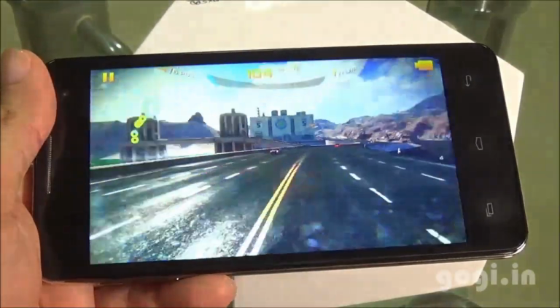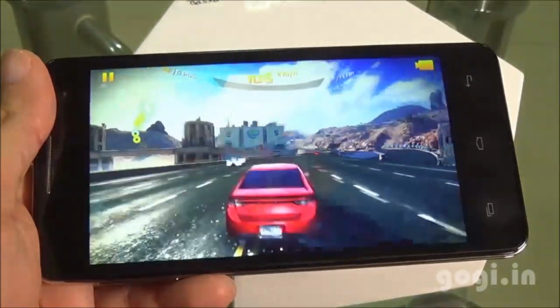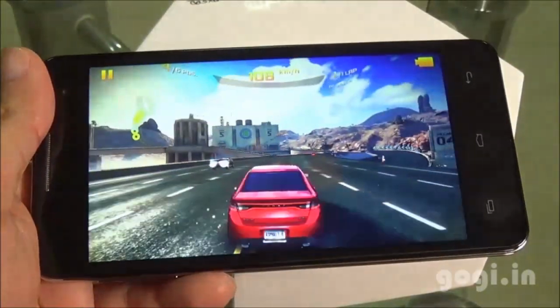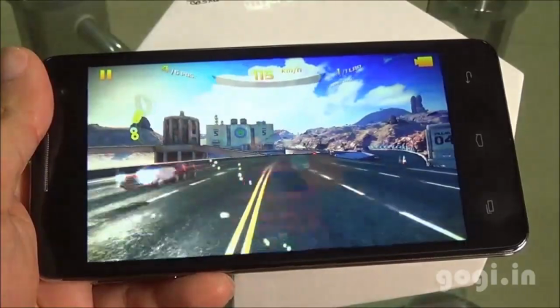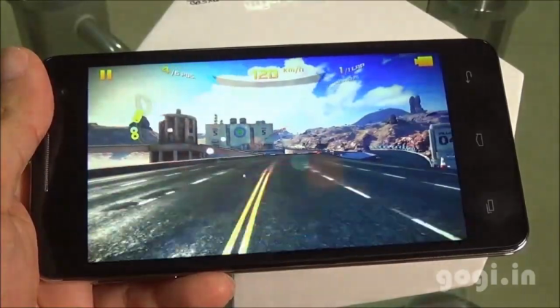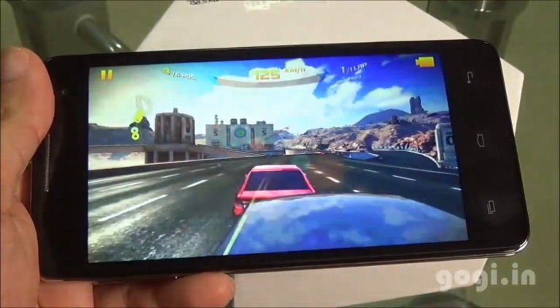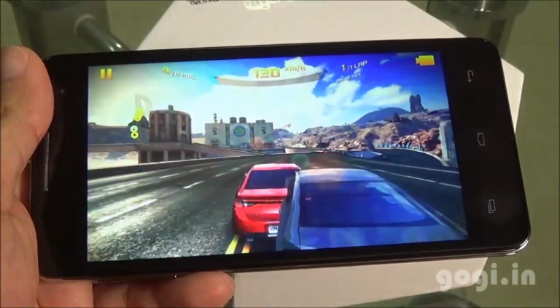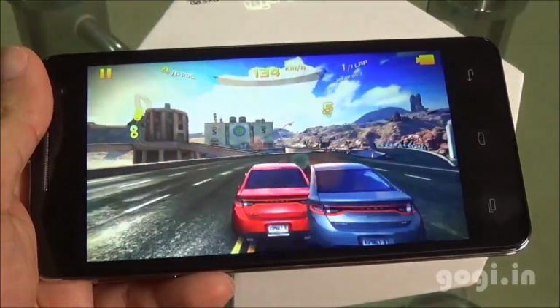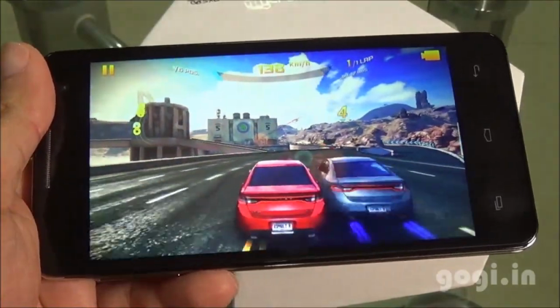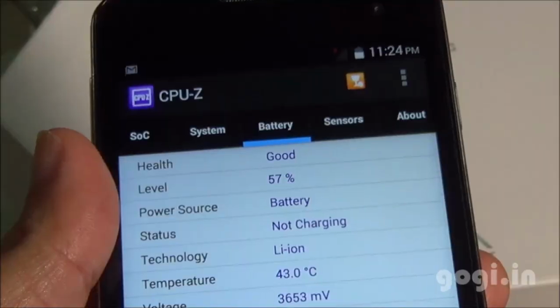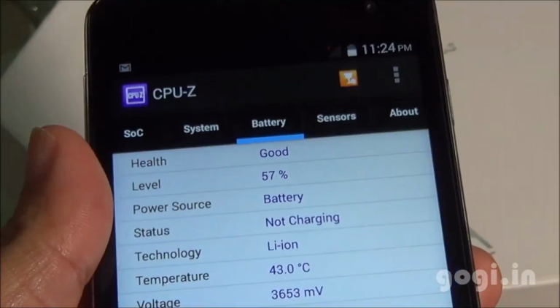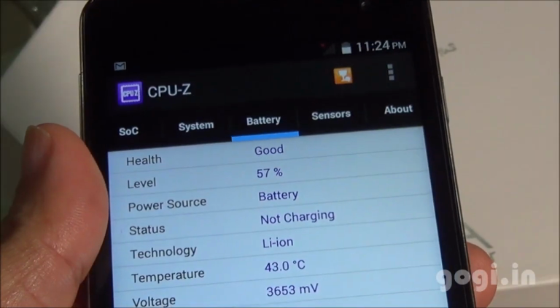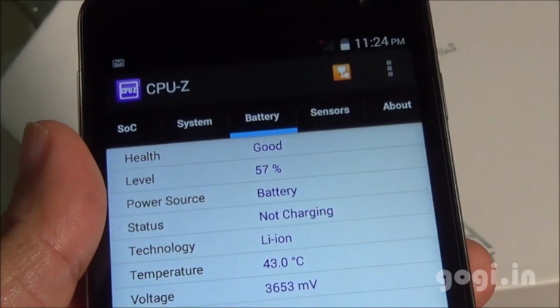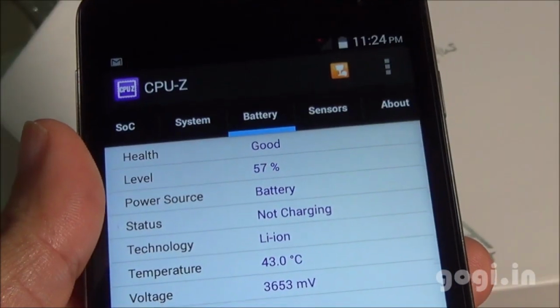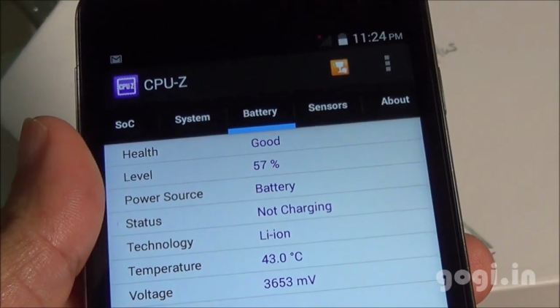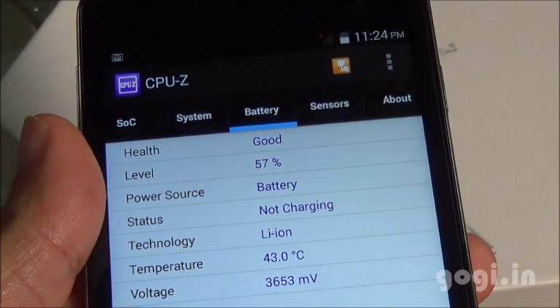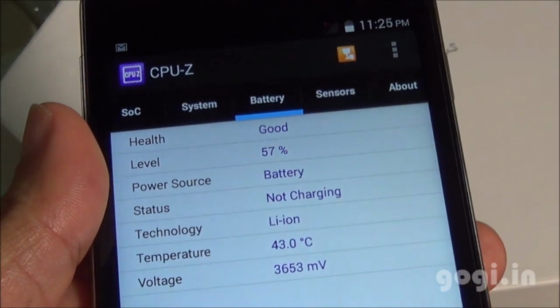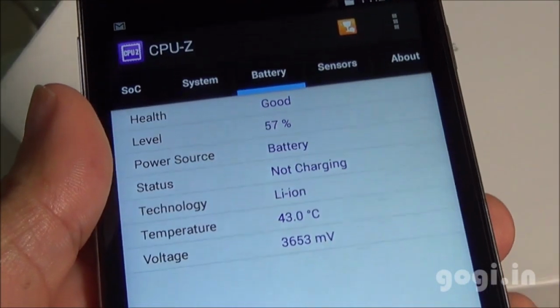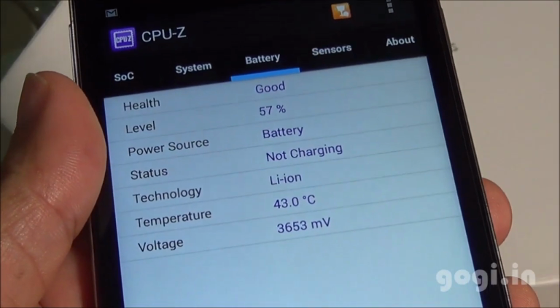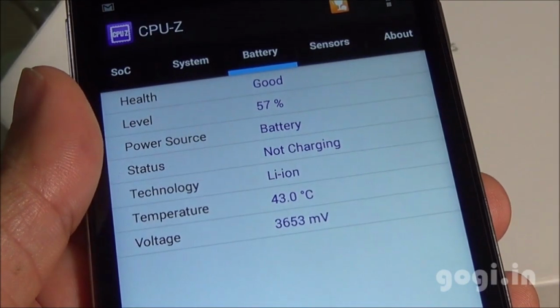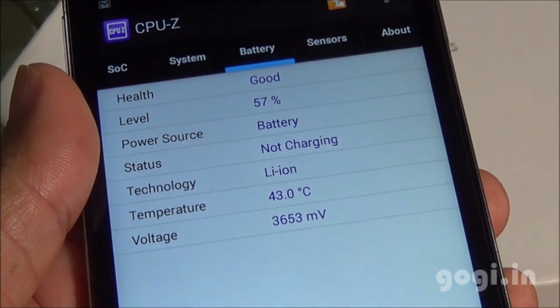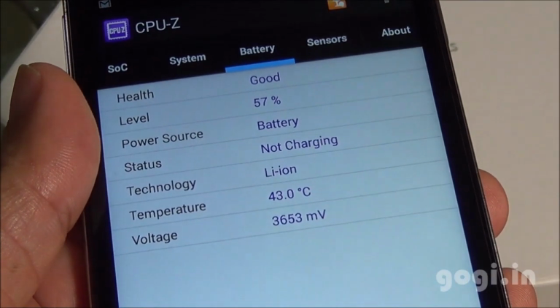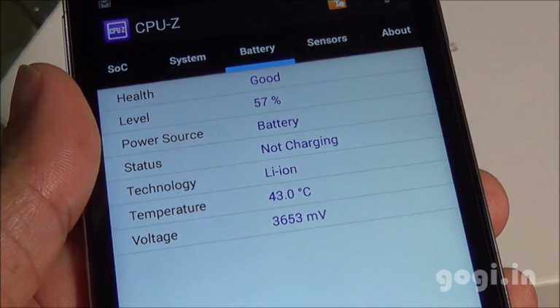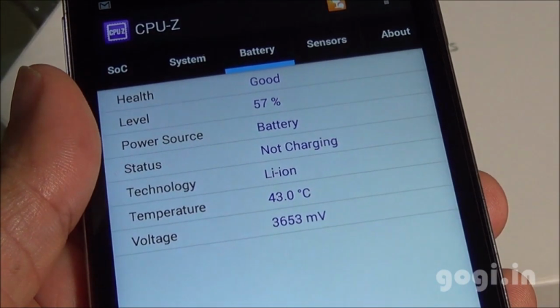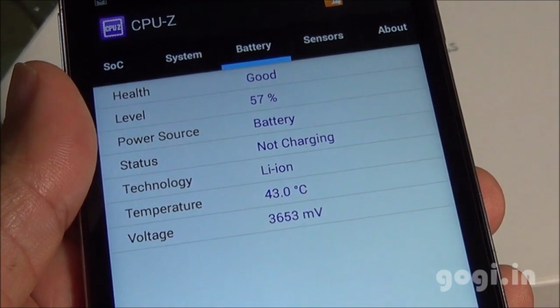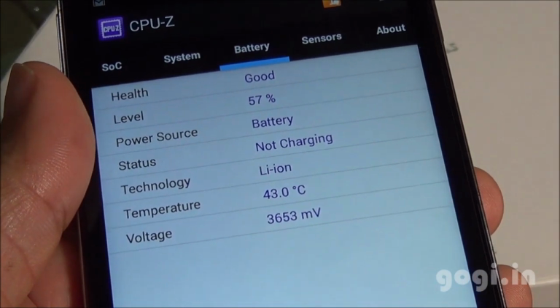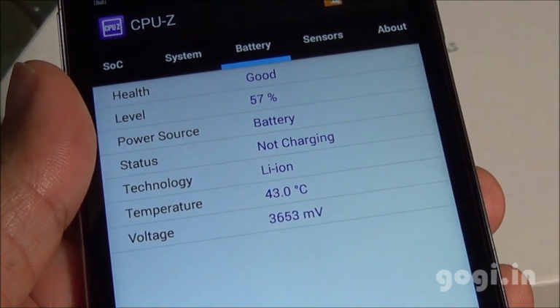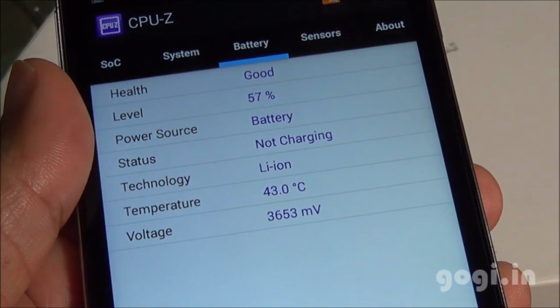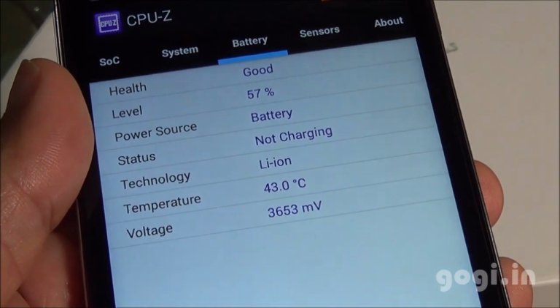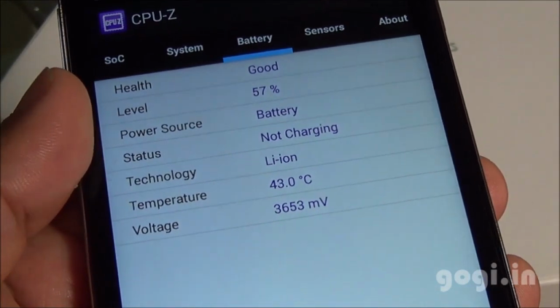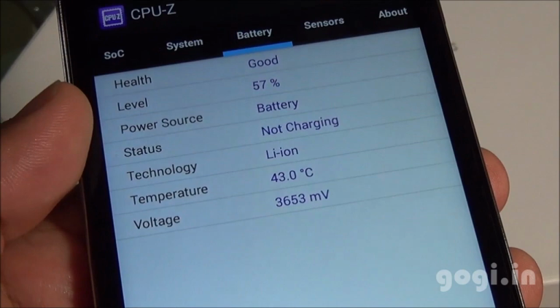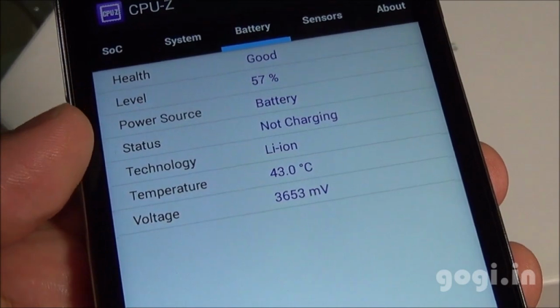I played this game for about 18 minutes. The battery dropped by 14% and the temperature is 43 degrees.